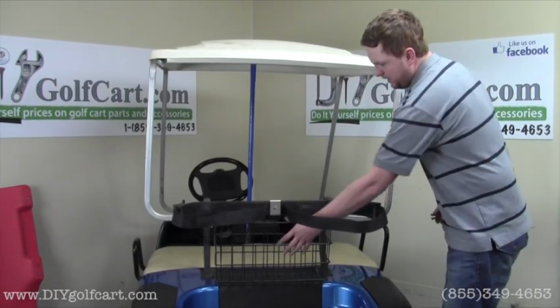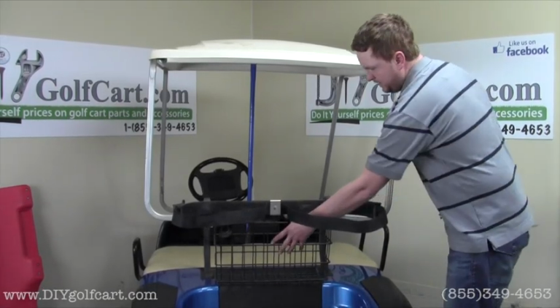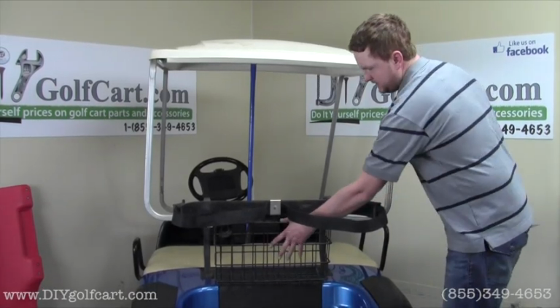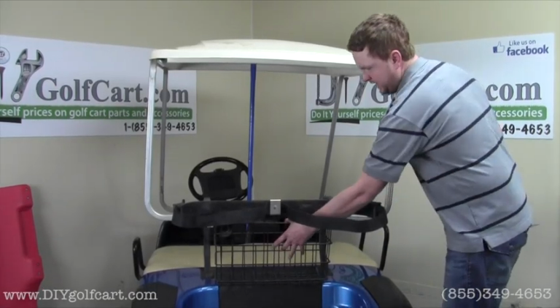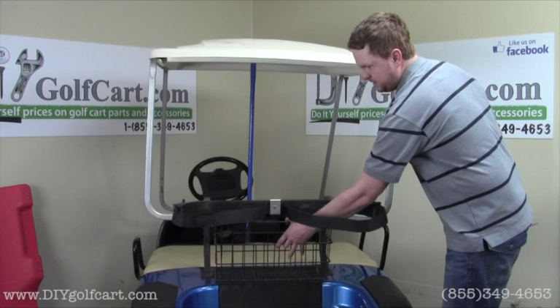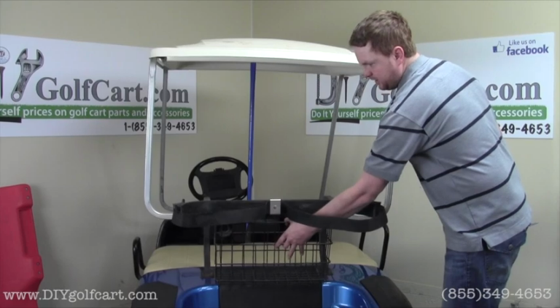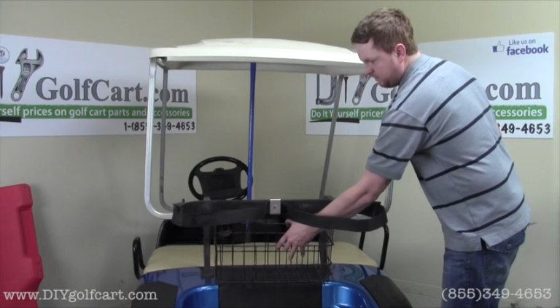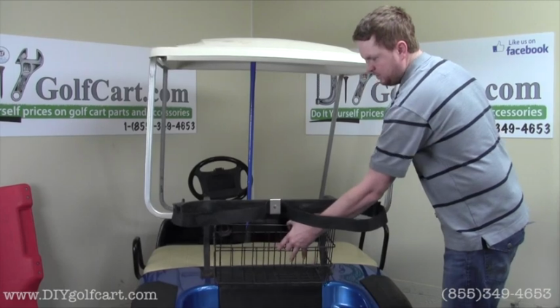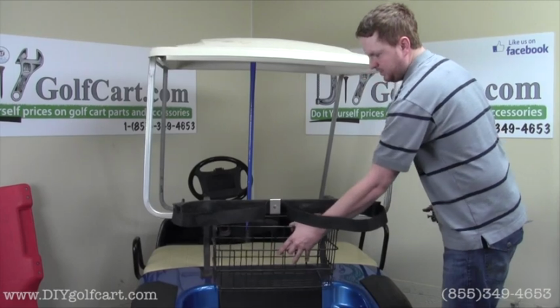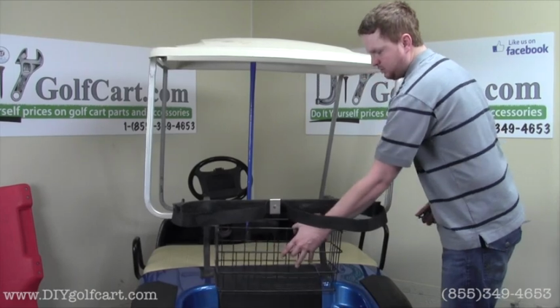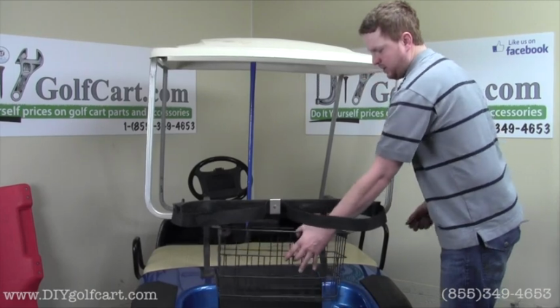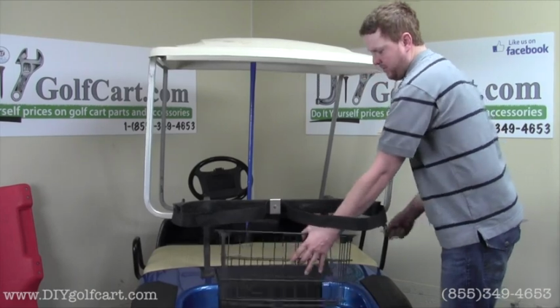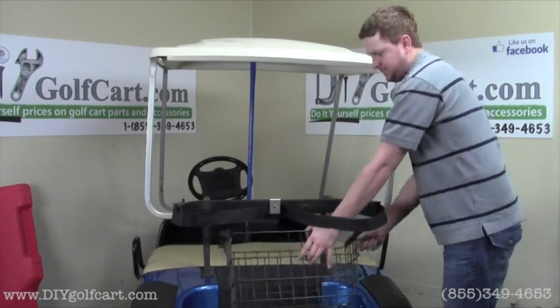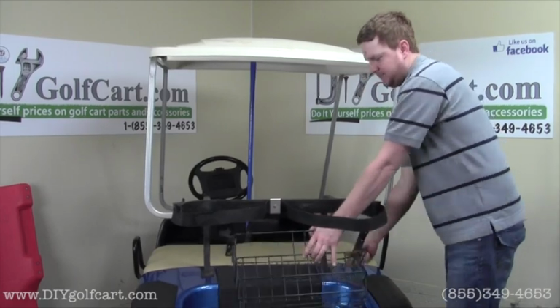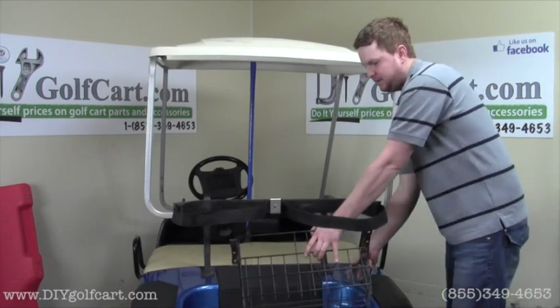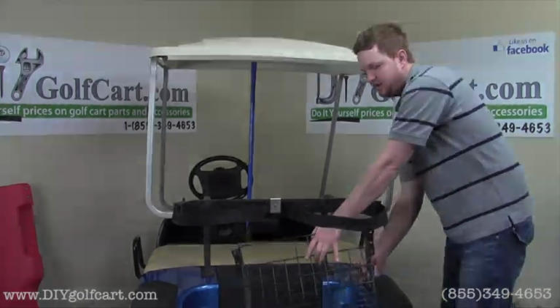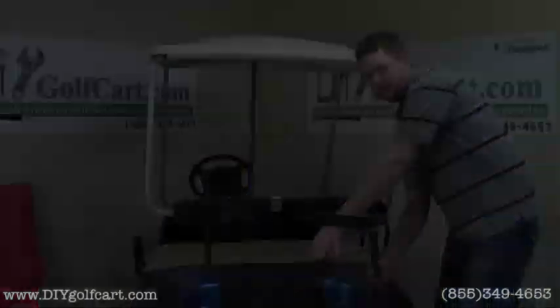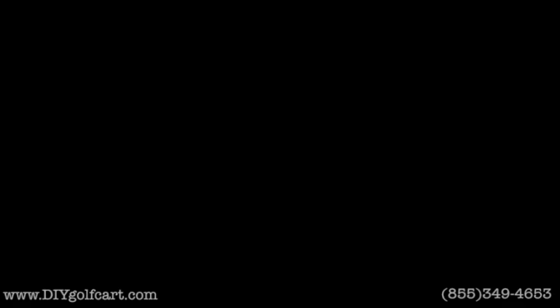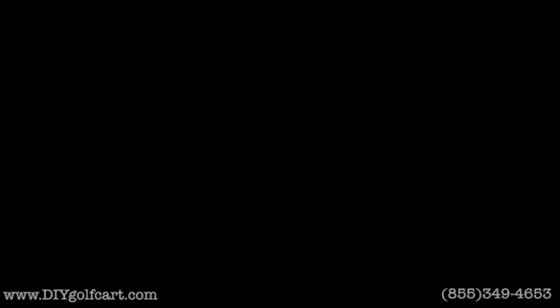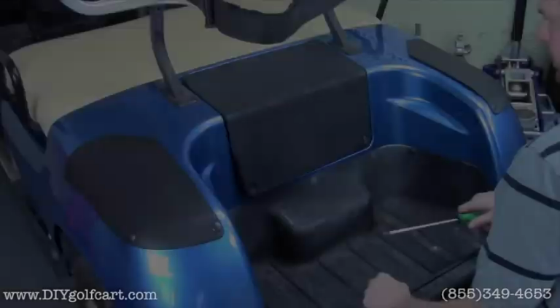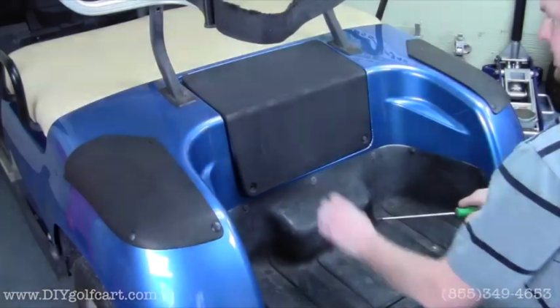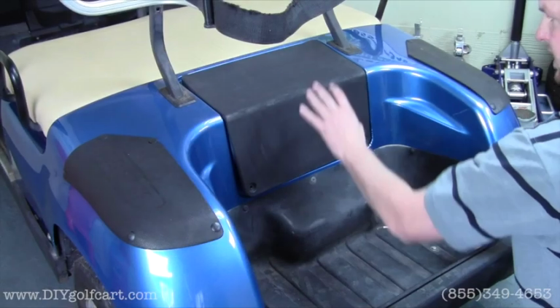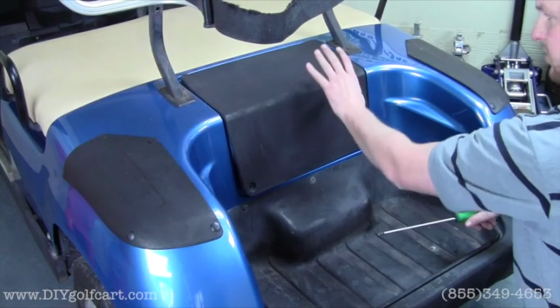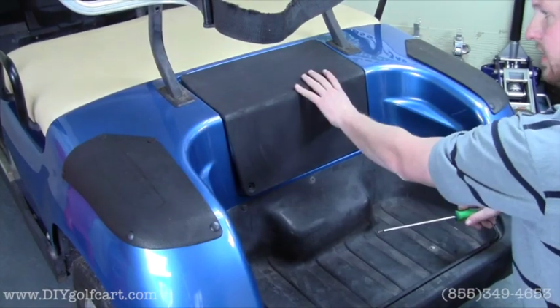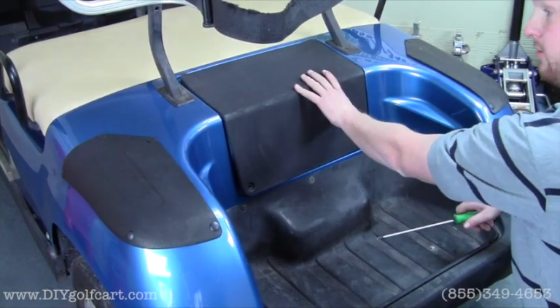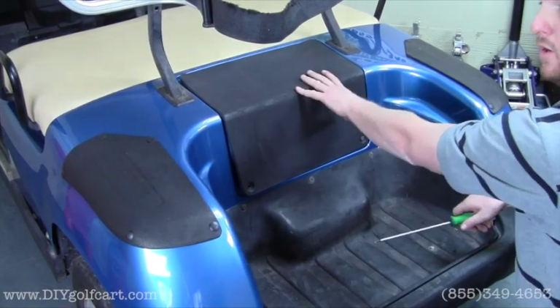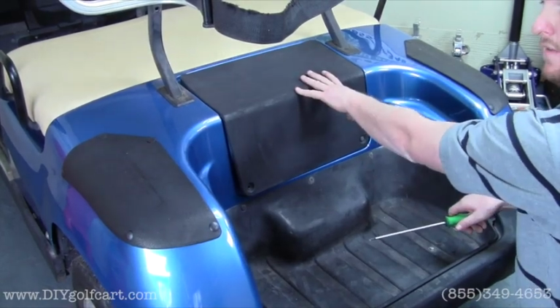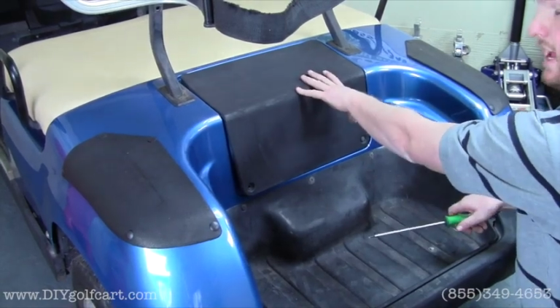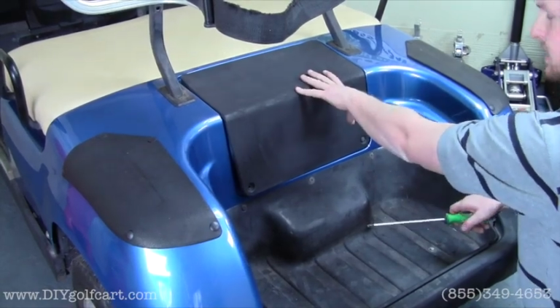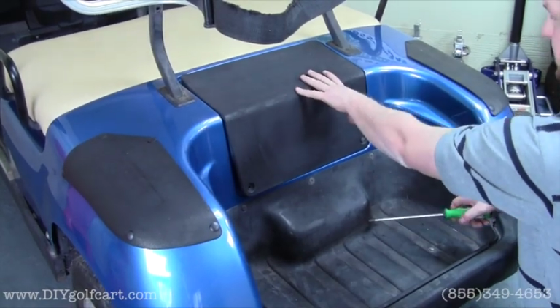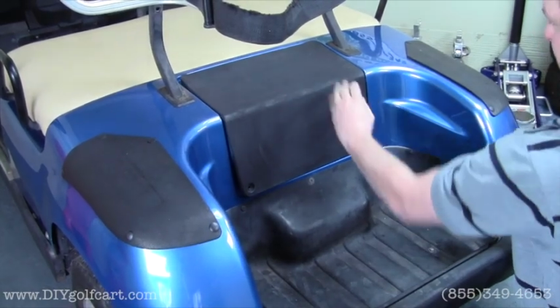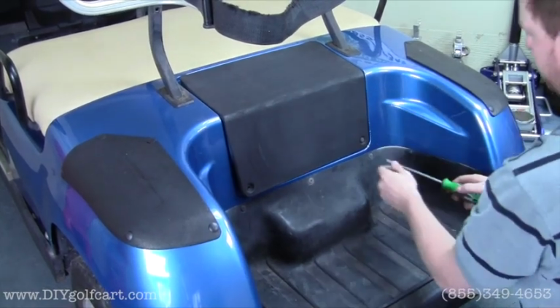Then it's safe to remove the sweater basket. For our next step we'll need to remove the access panel.